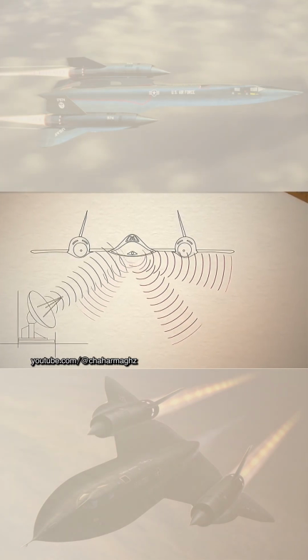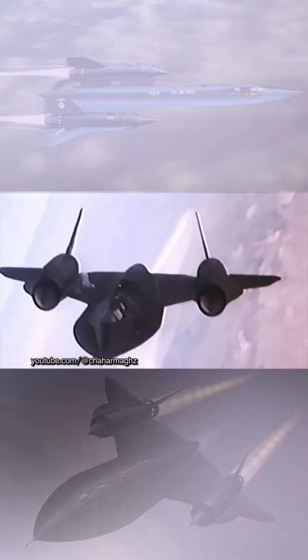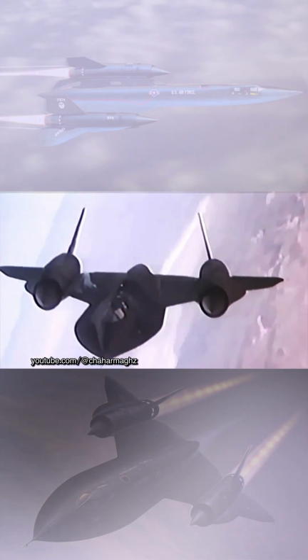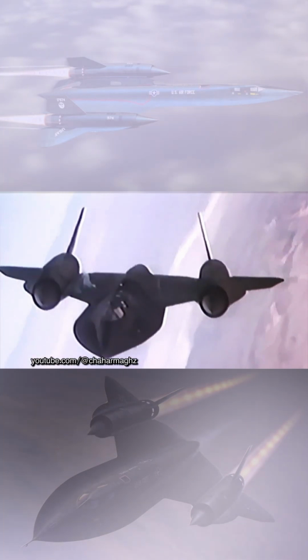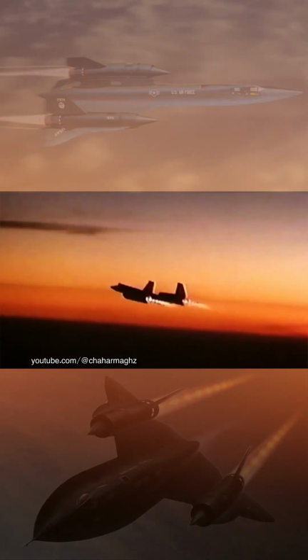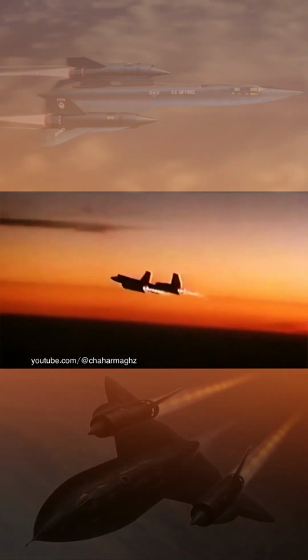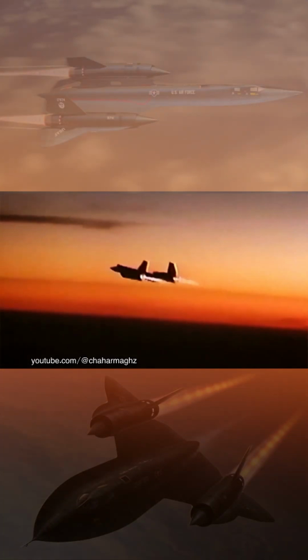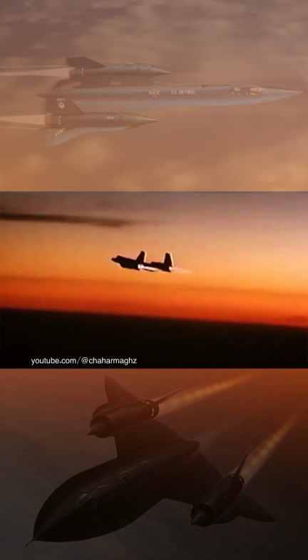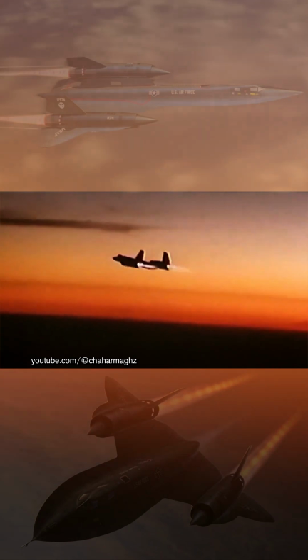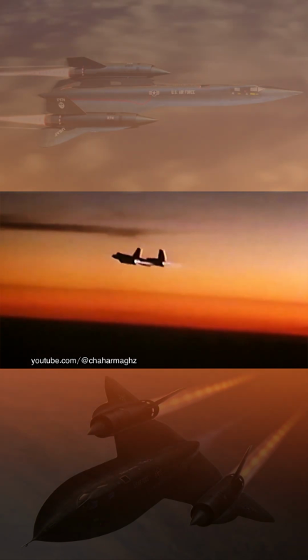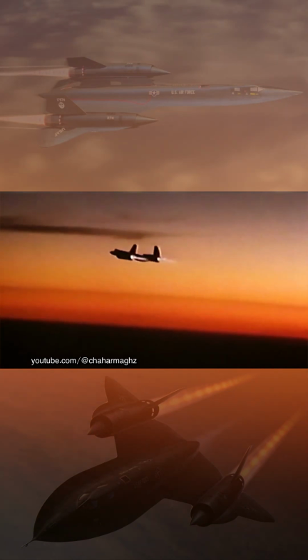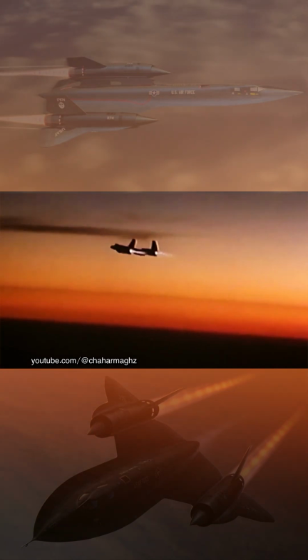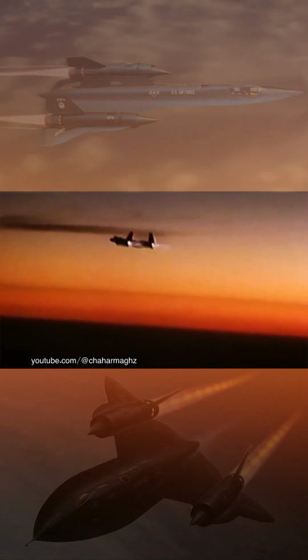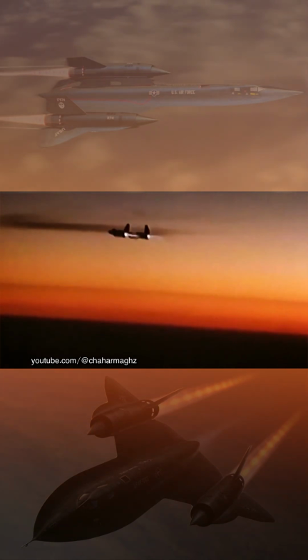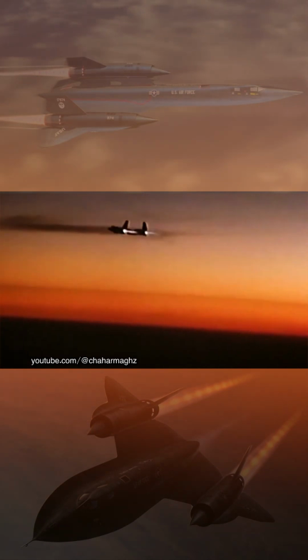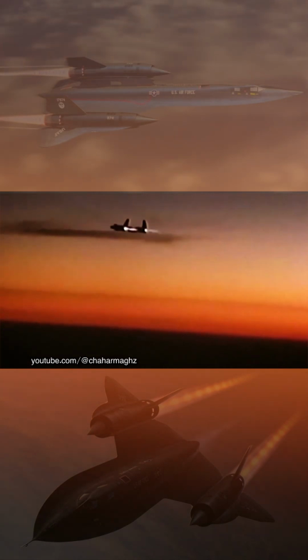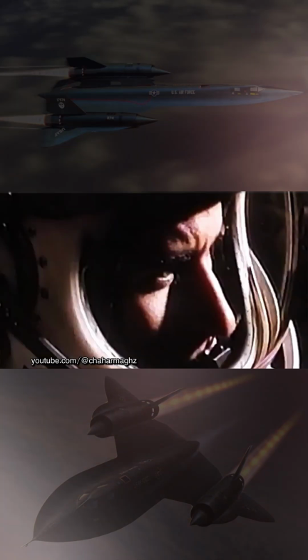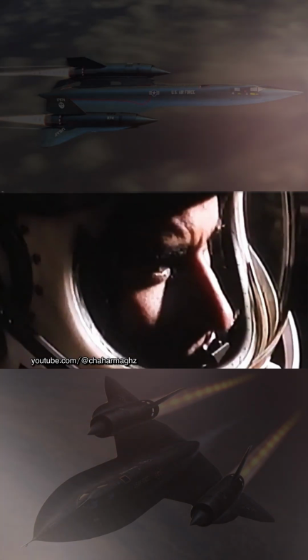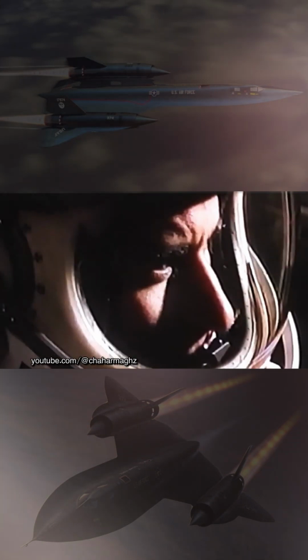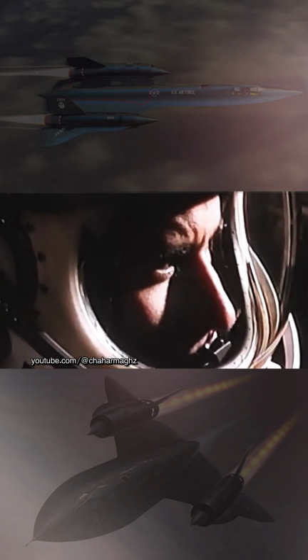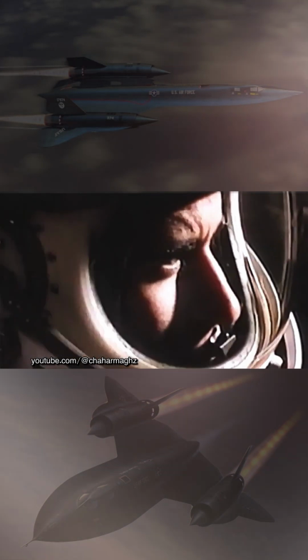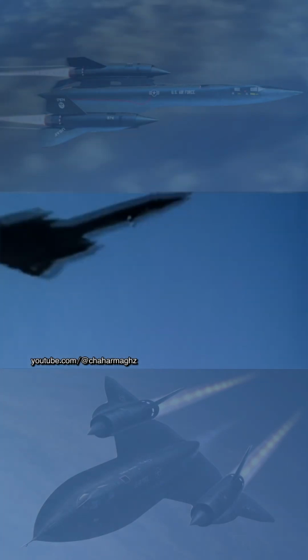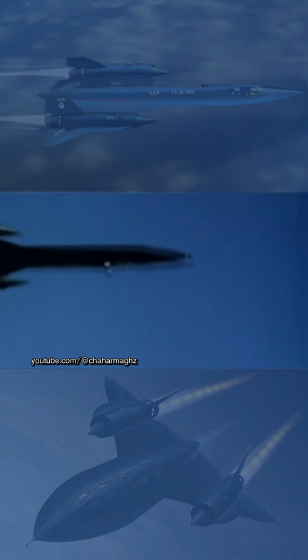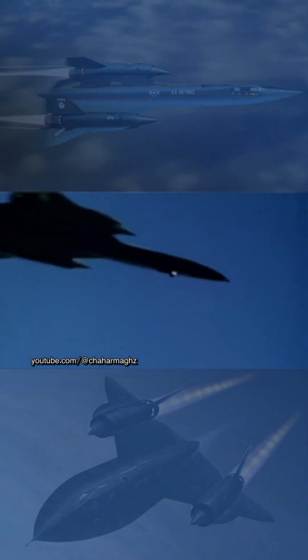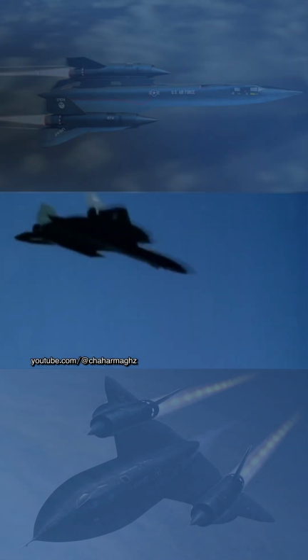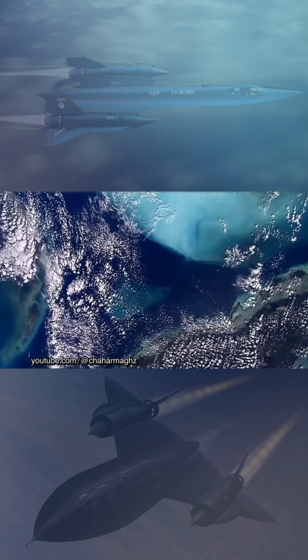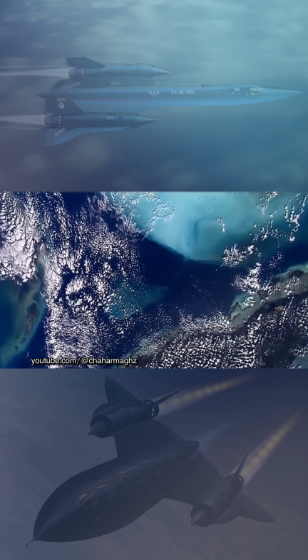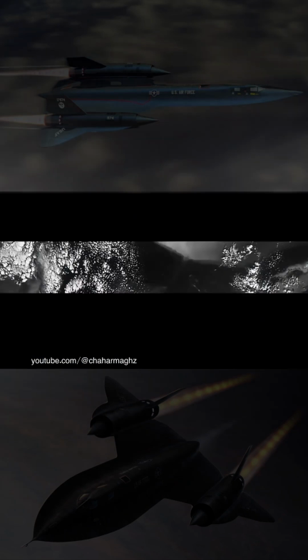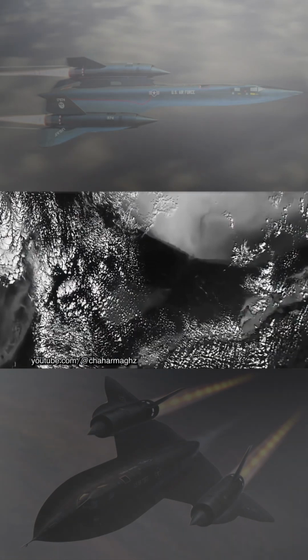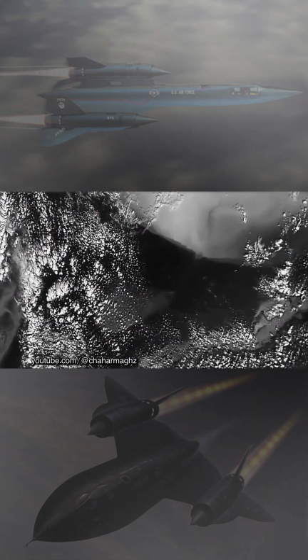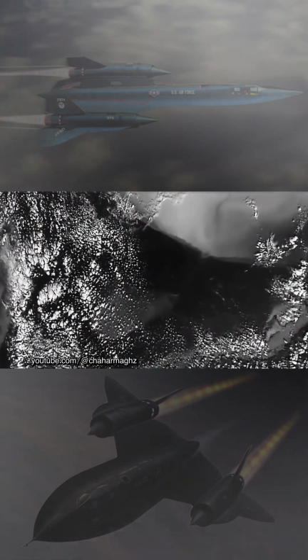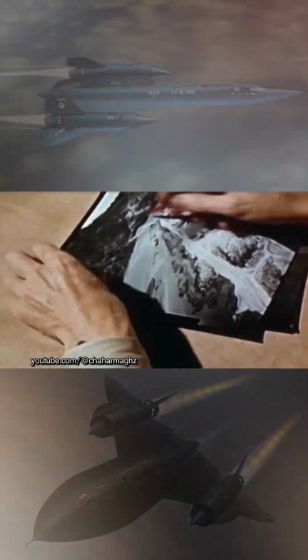Initially, a bomber variant of the A-12 was requested by Curtis LeMay, before the programme was focused solely on reconnaissance.